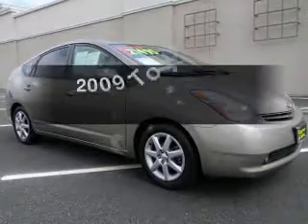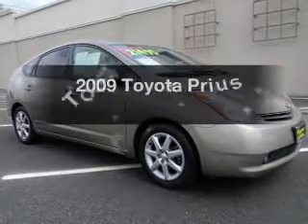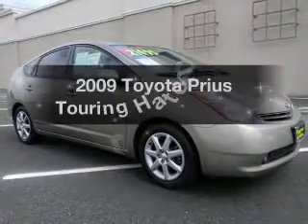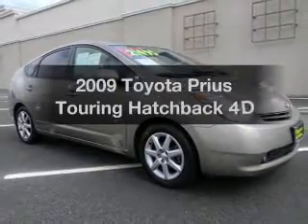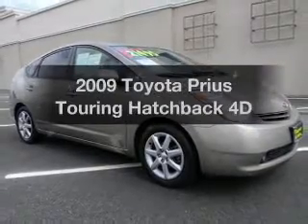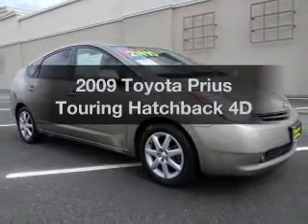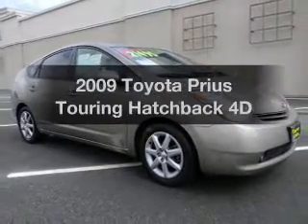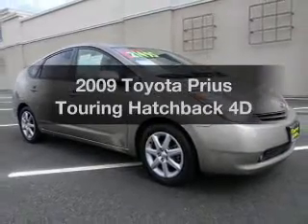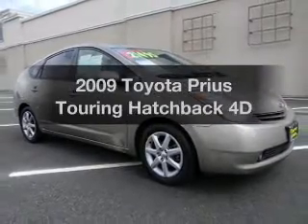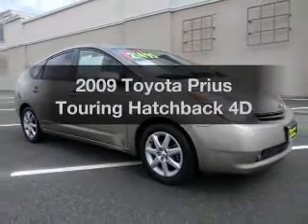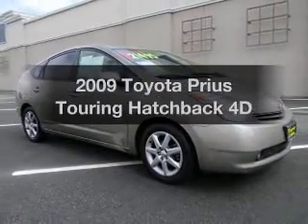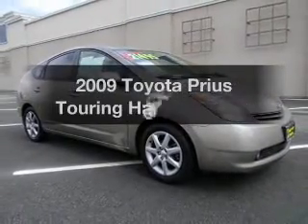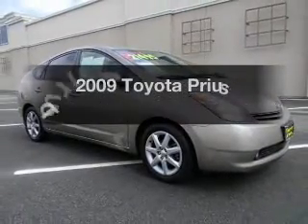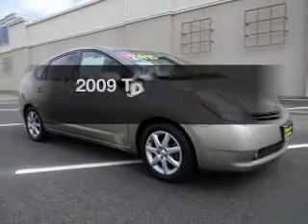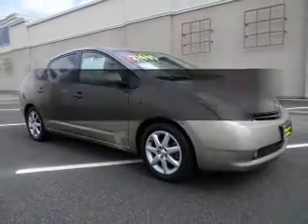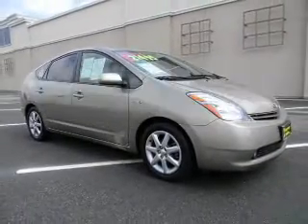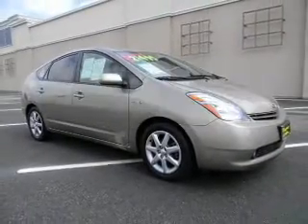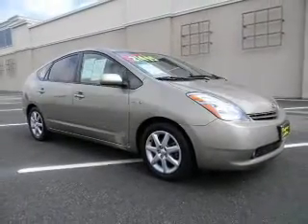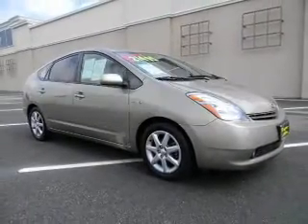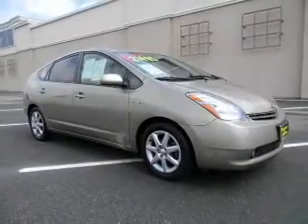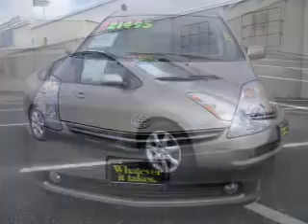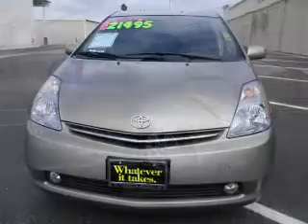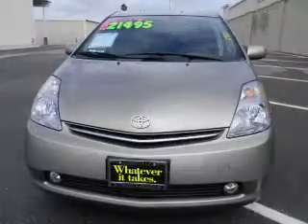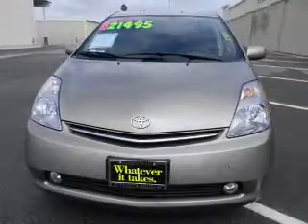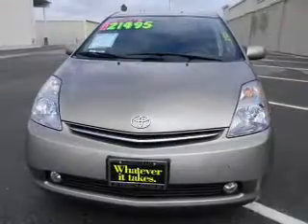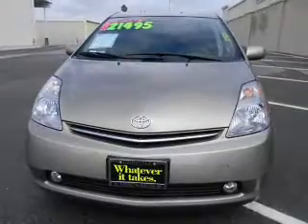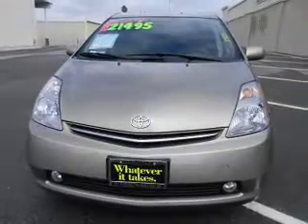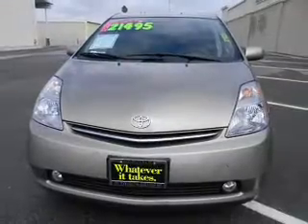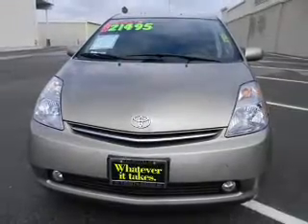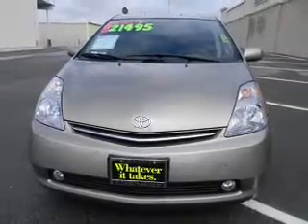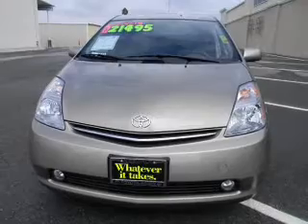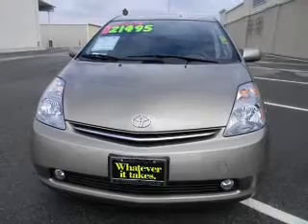Introducing the 2009 Toyota Prius. If you're looking for a first-rate auto, this one could be yours today.